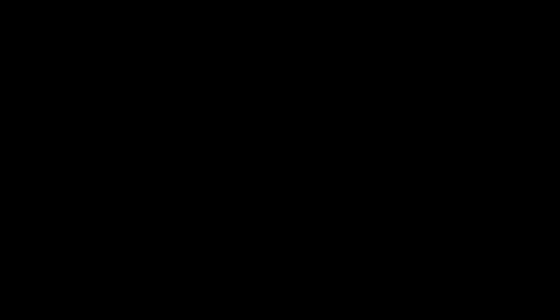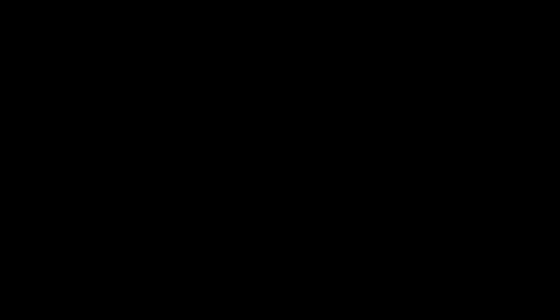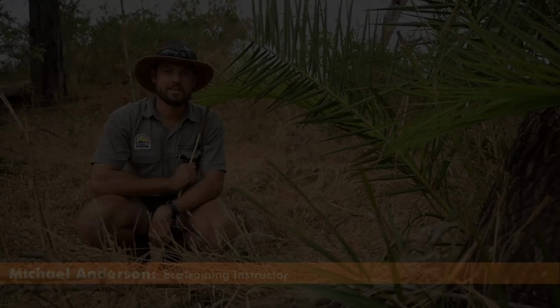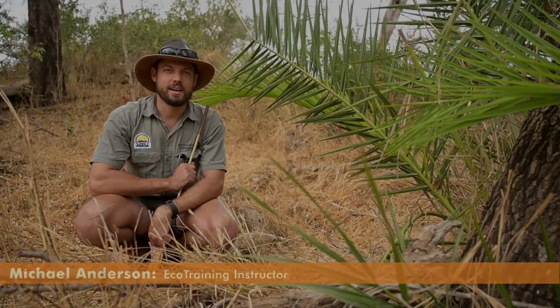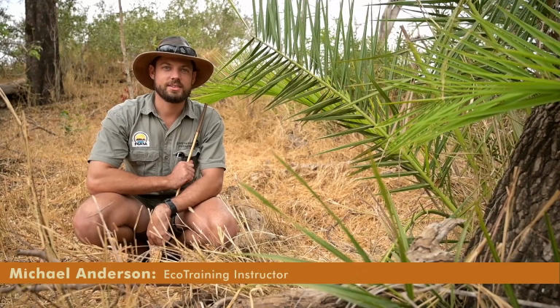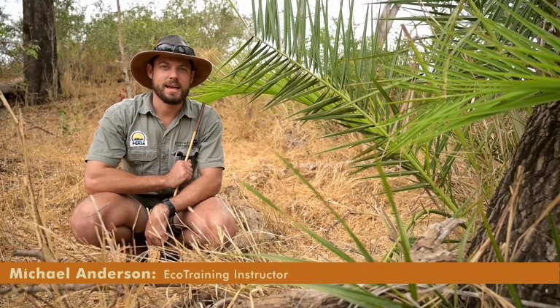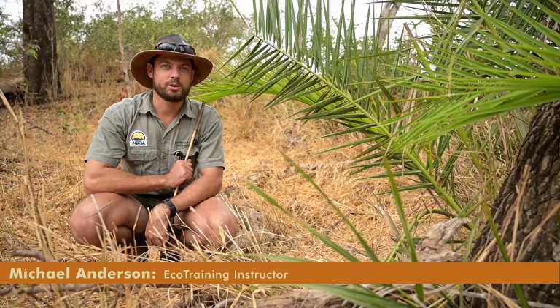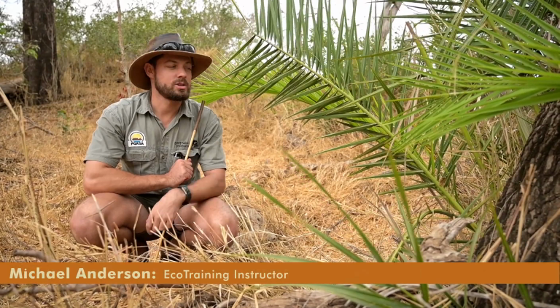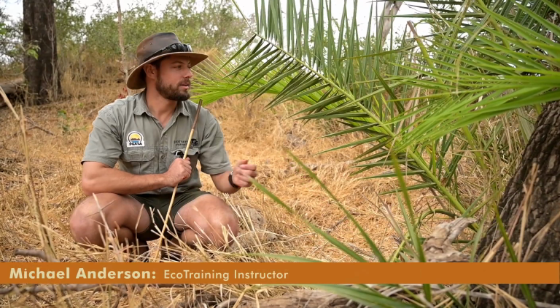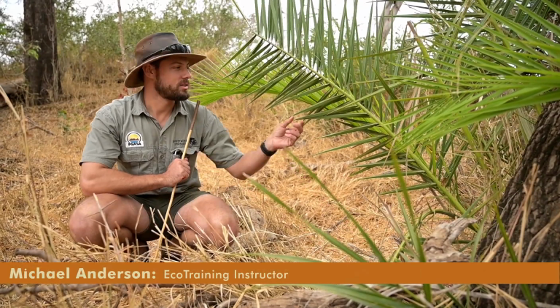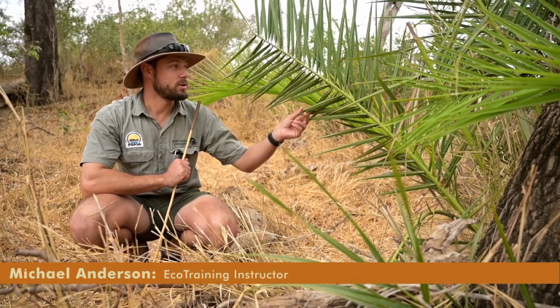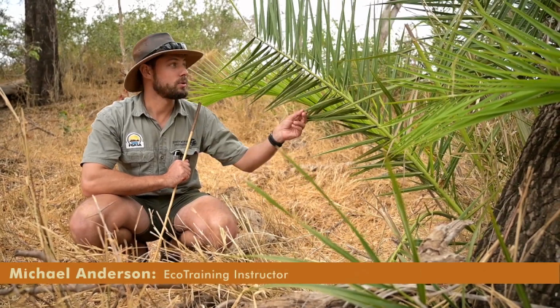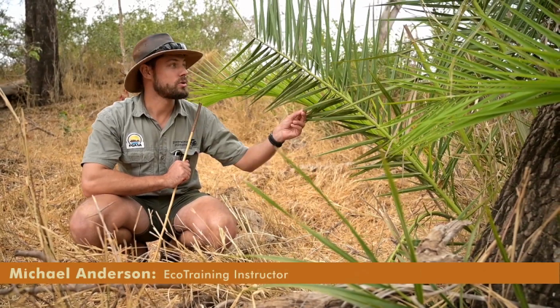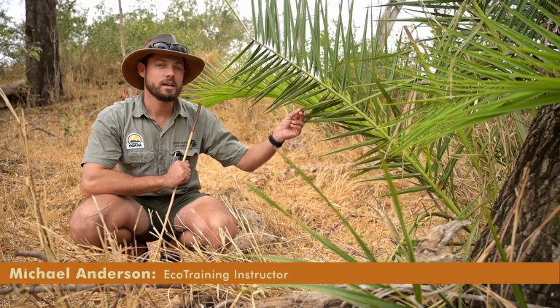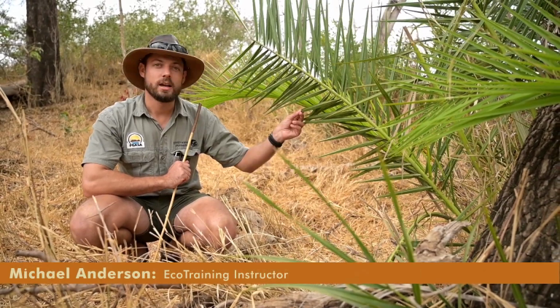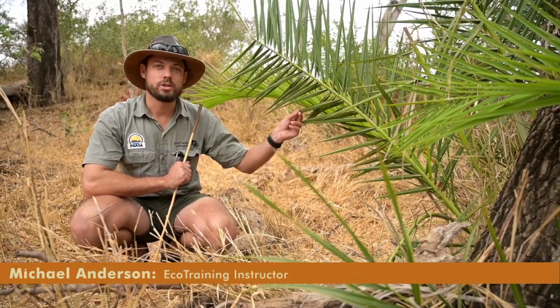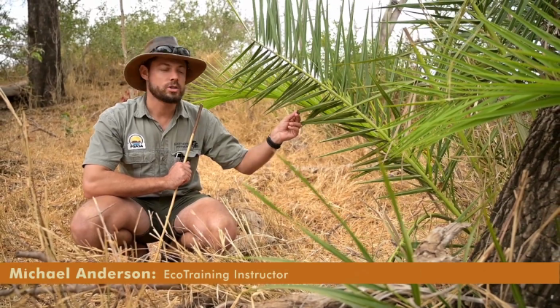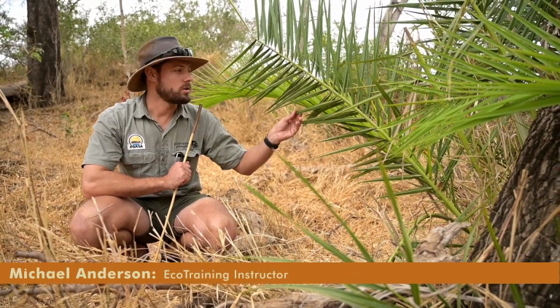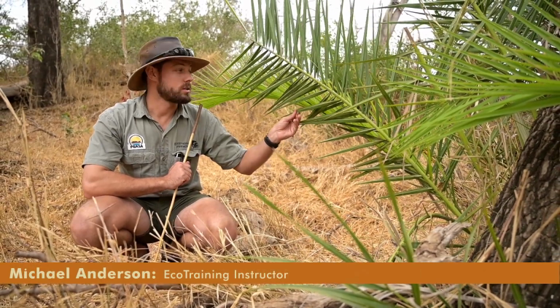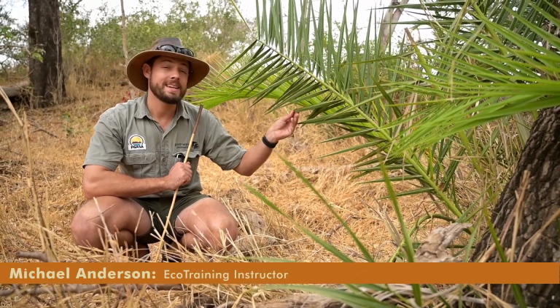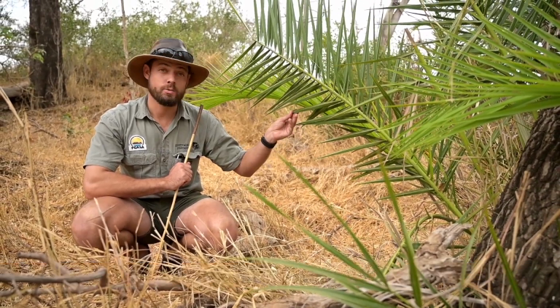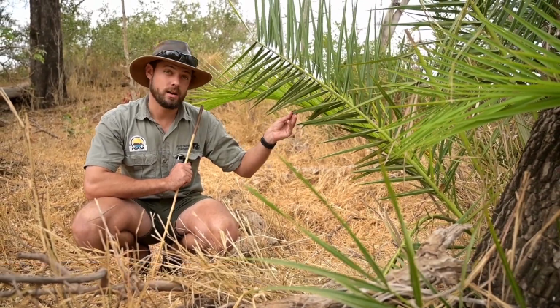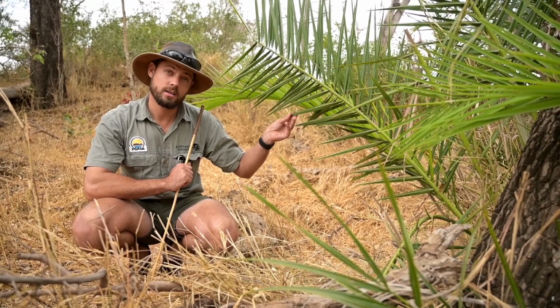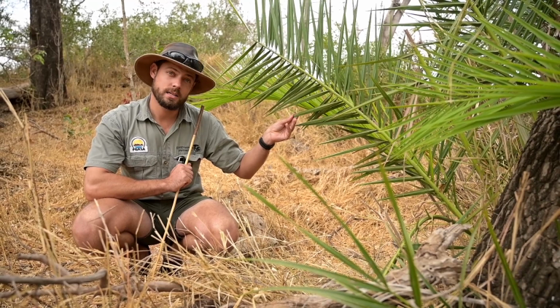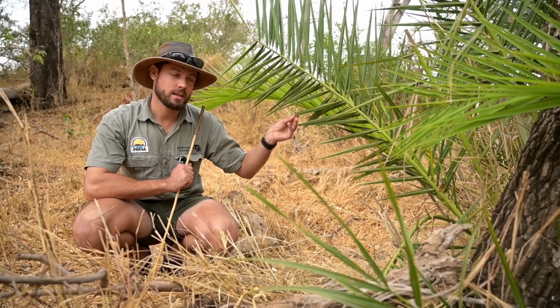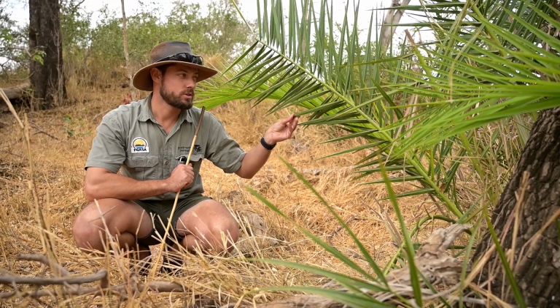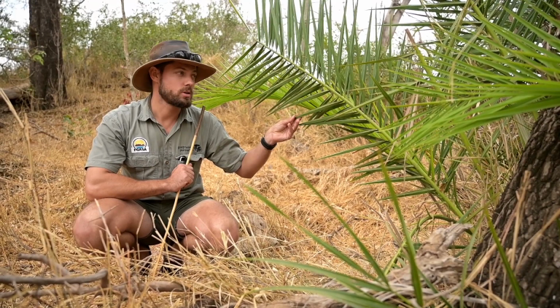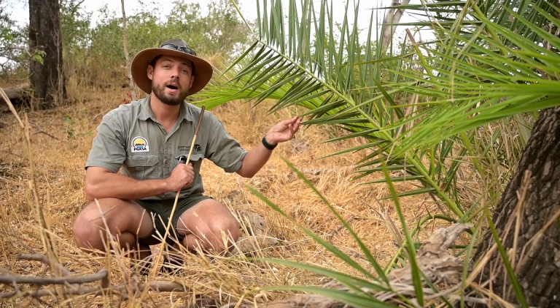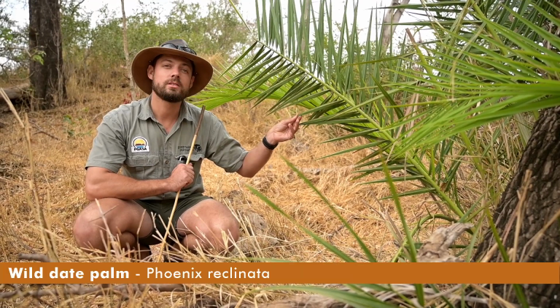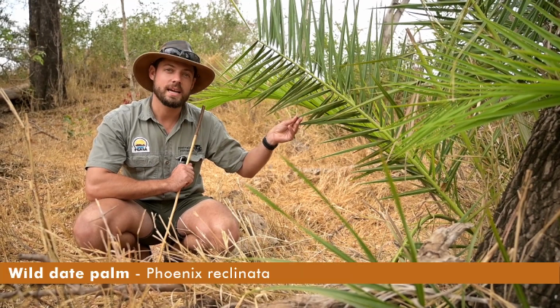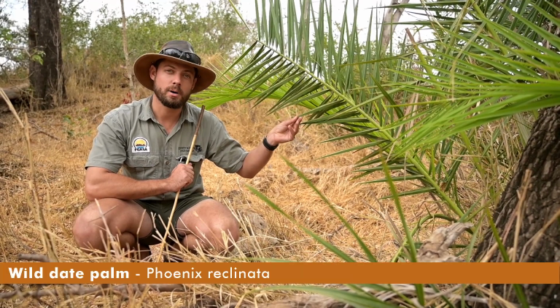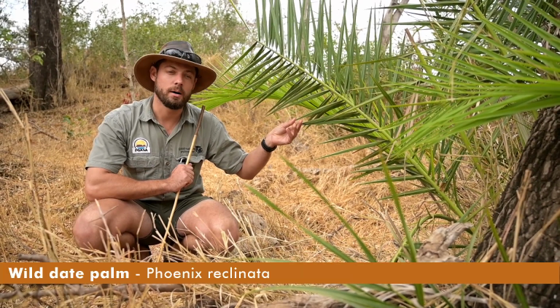Hi everyone, today I want to talk to you about this beautiful tree, which is called Phoenix reclinata — that's the scientific name — which is a wild date palm.